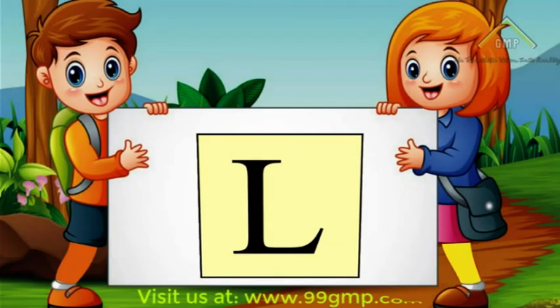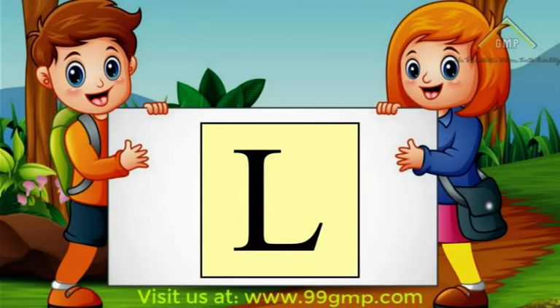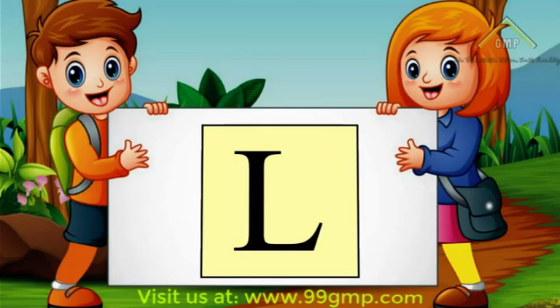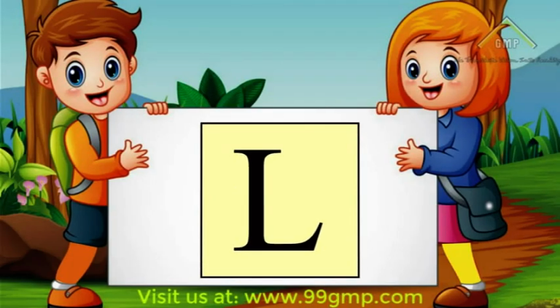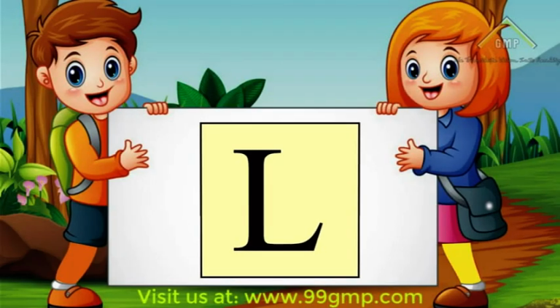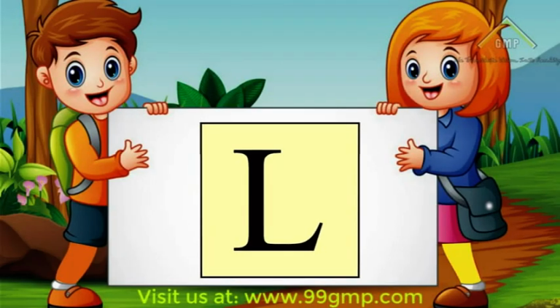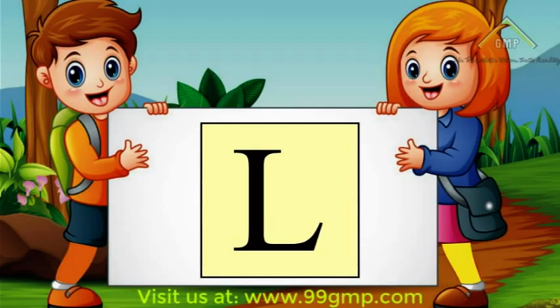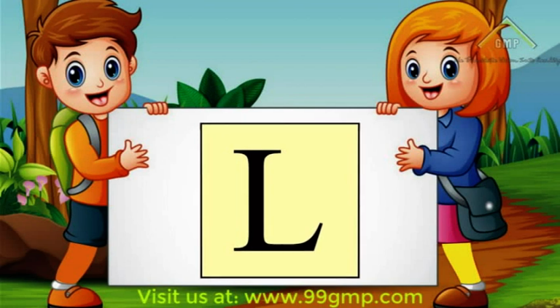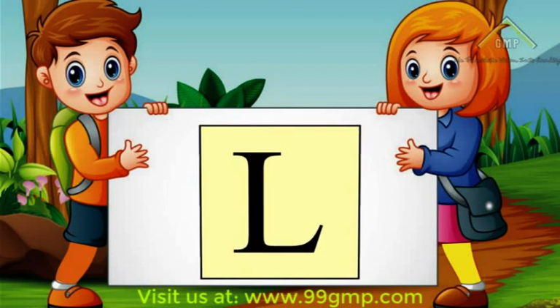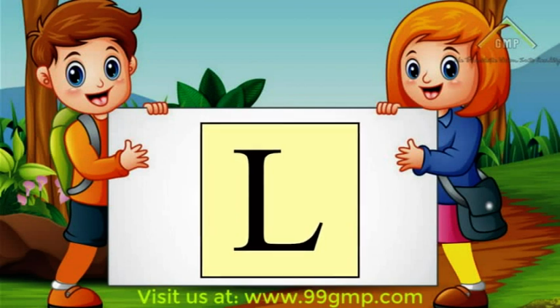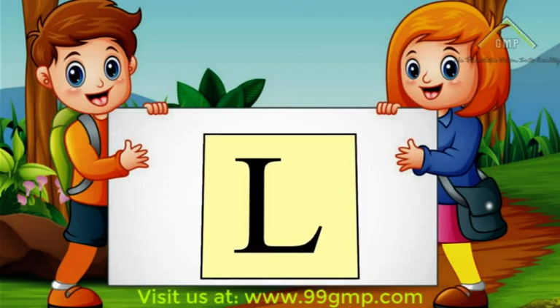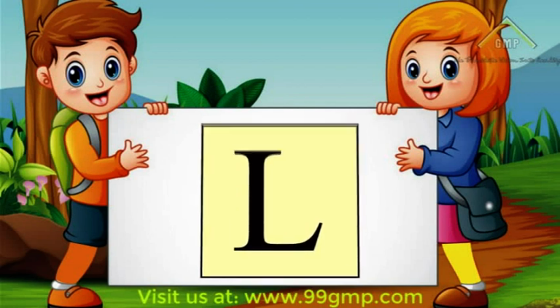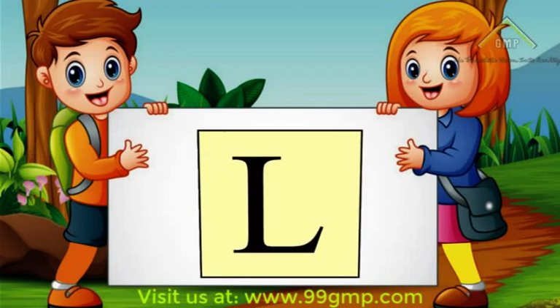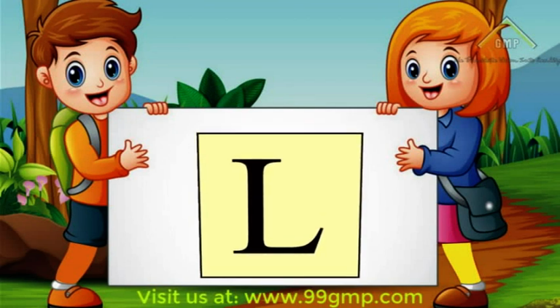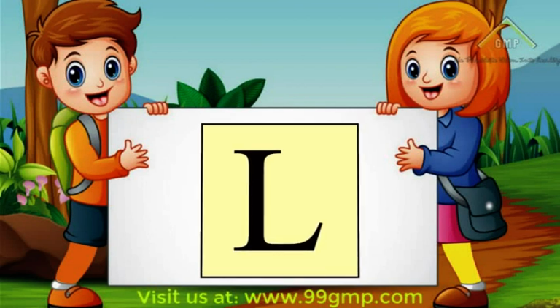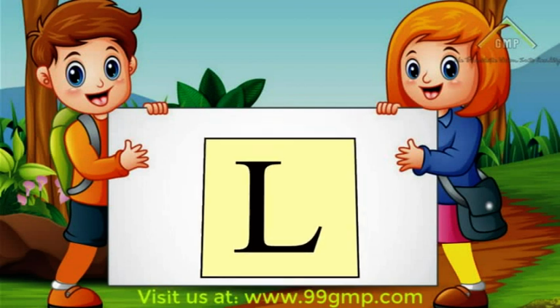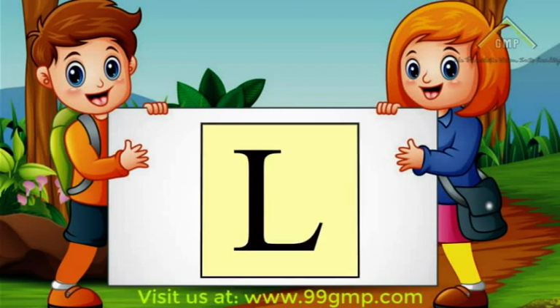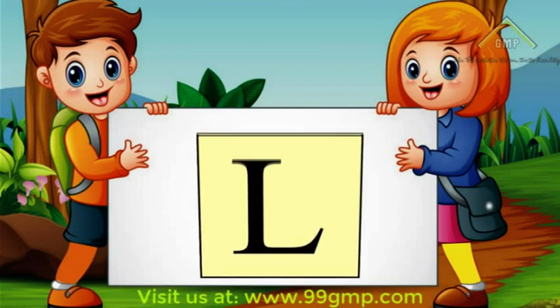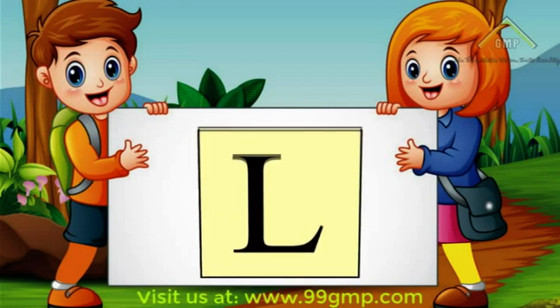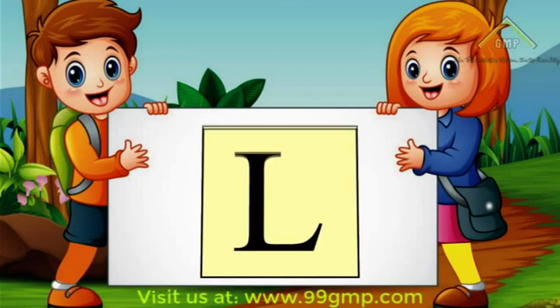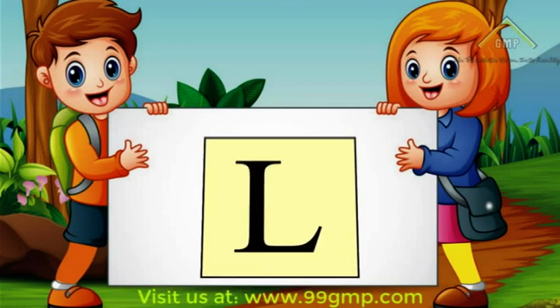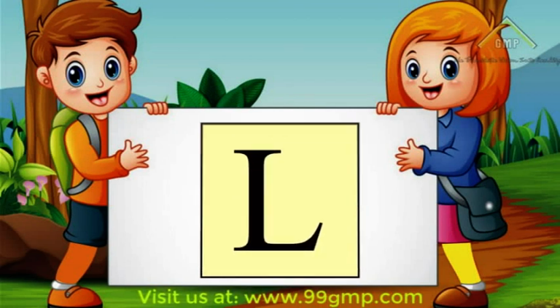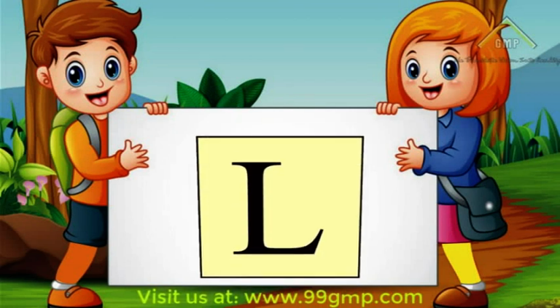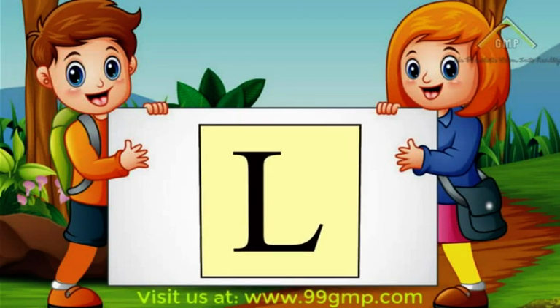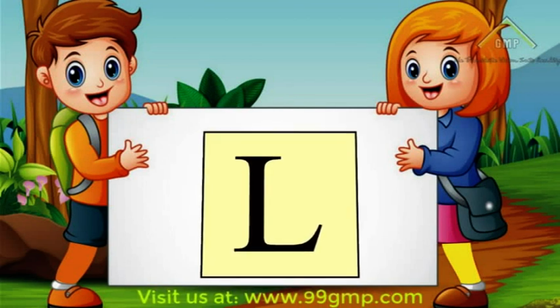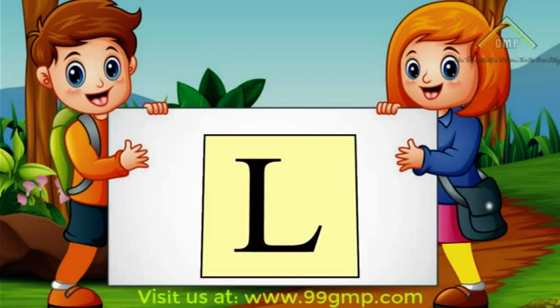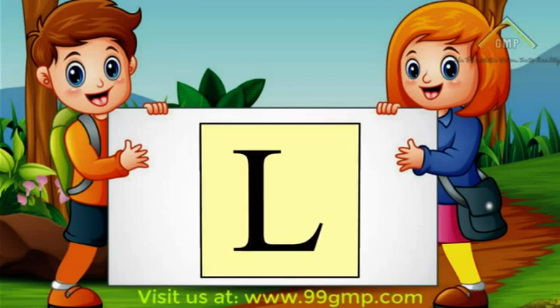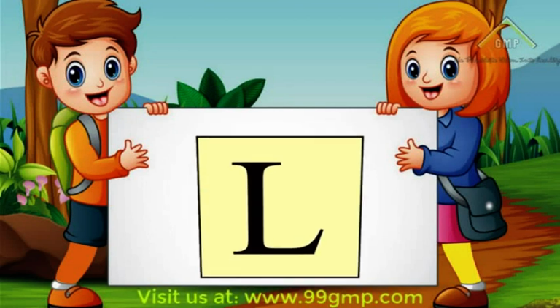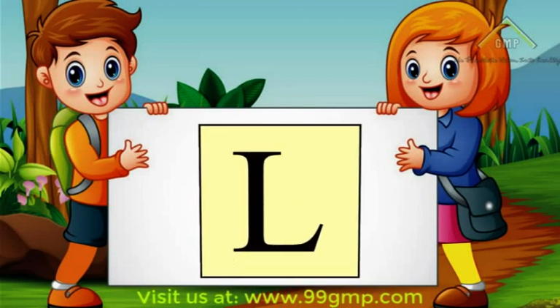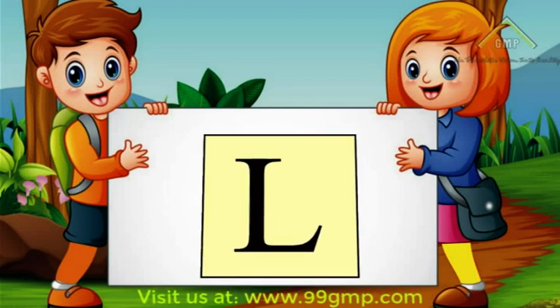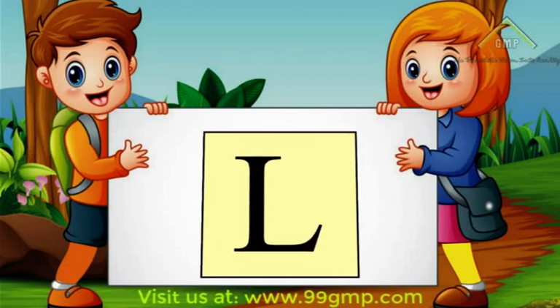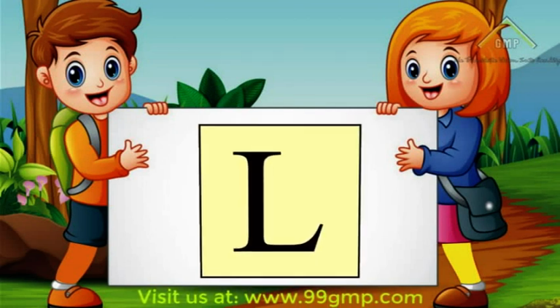Hi Kids! Welcome to the Classroom! Let's learn how to write the letter L.